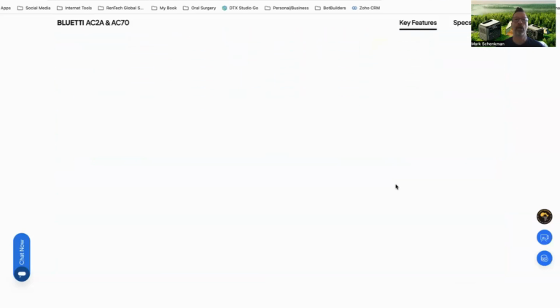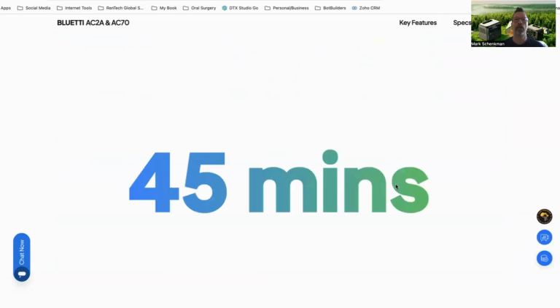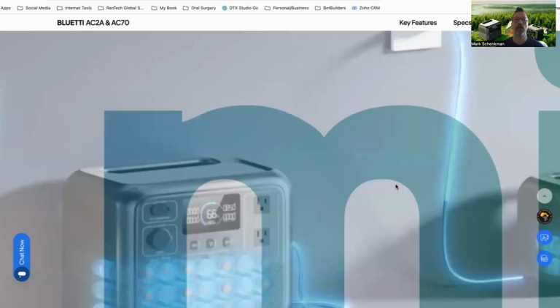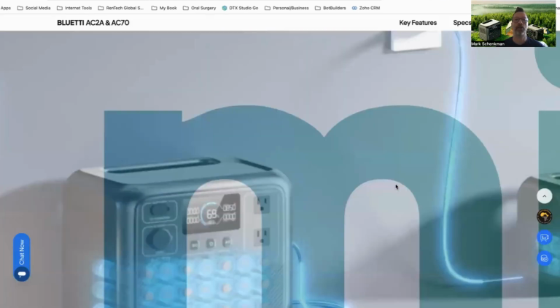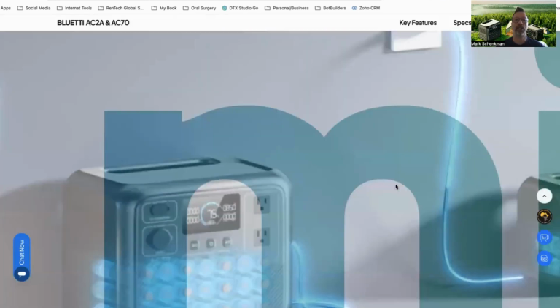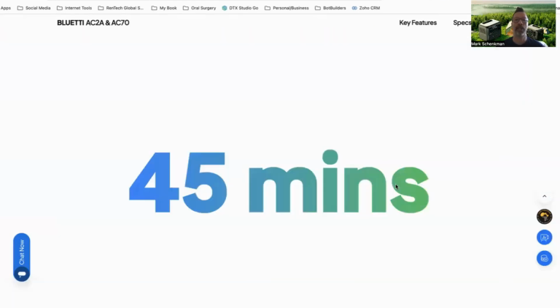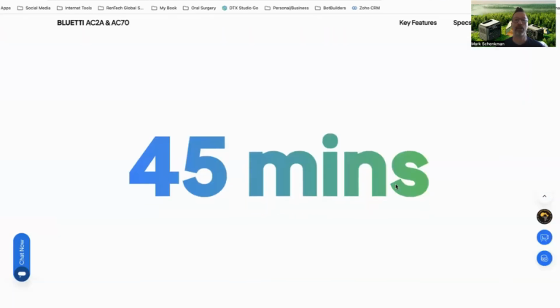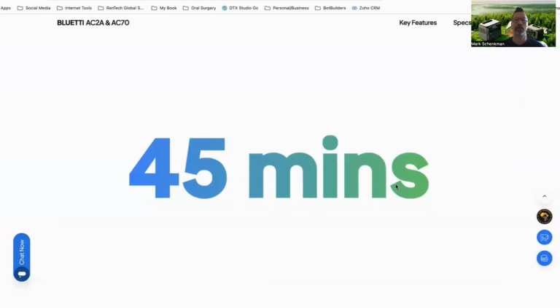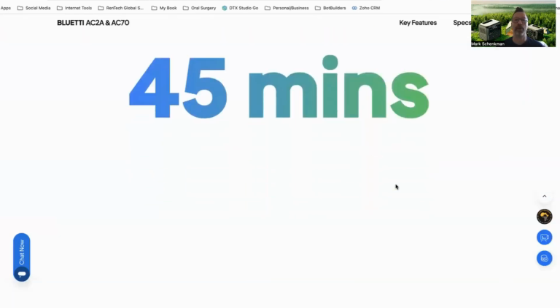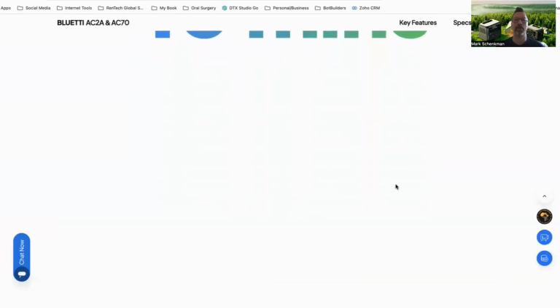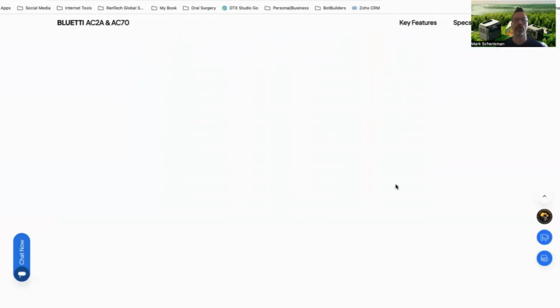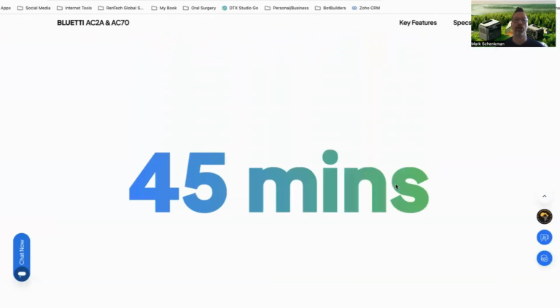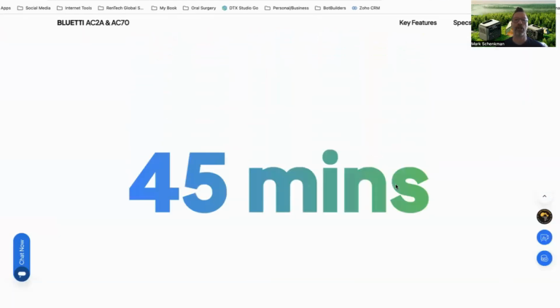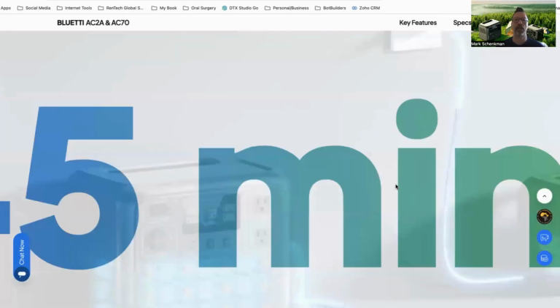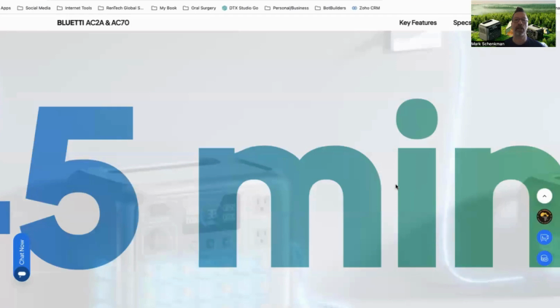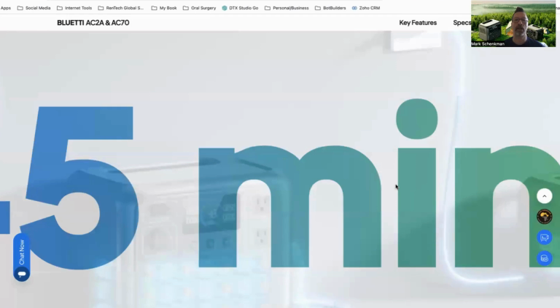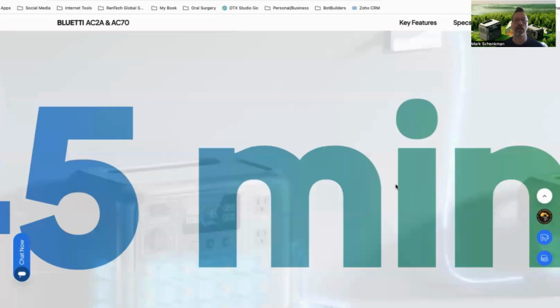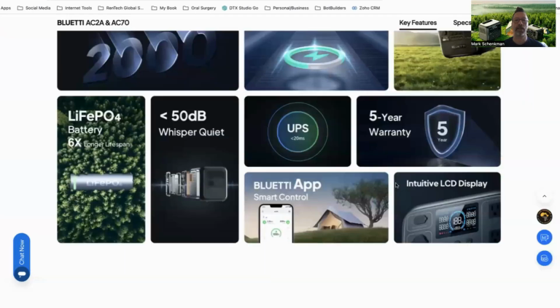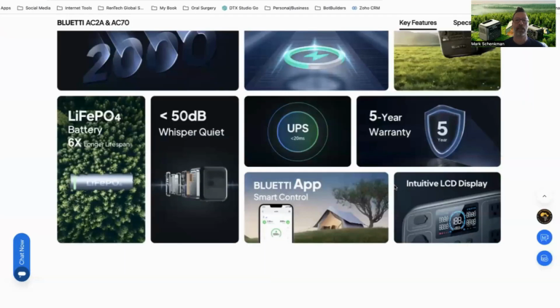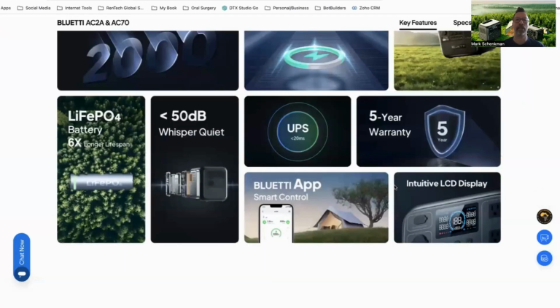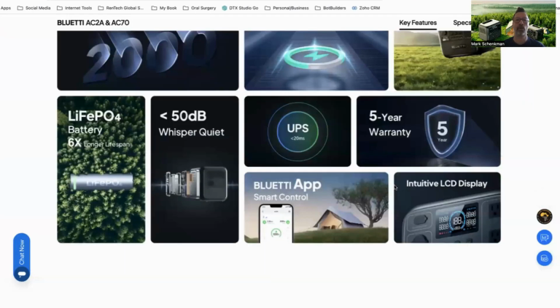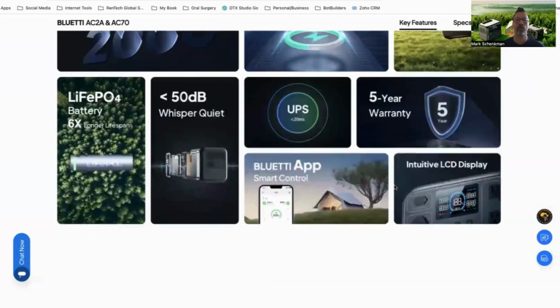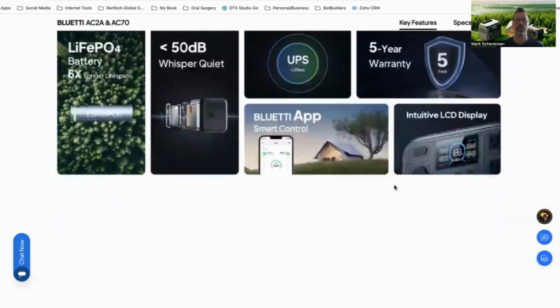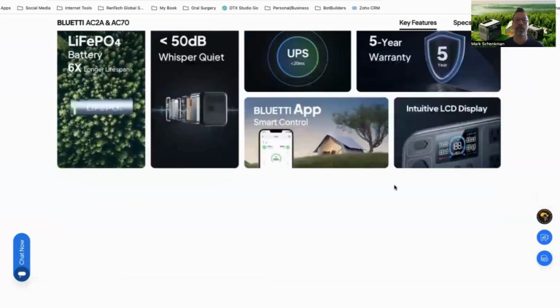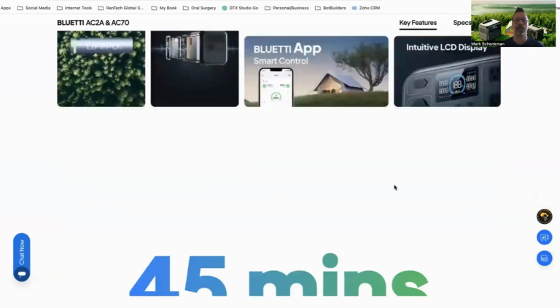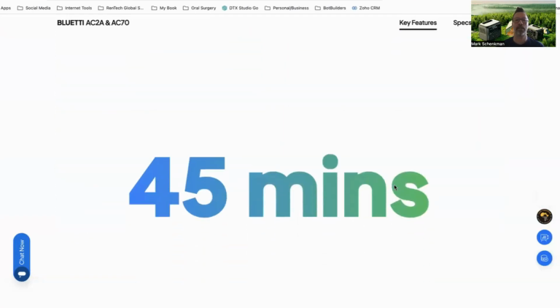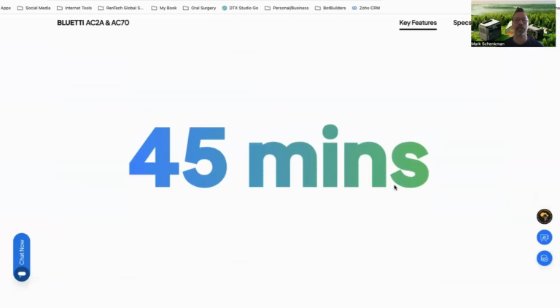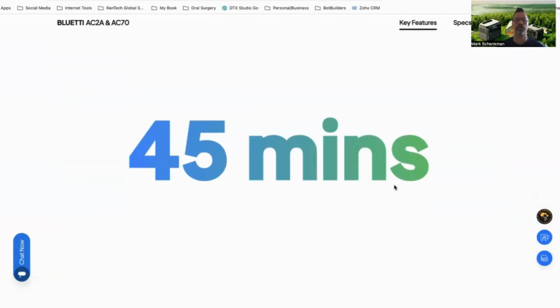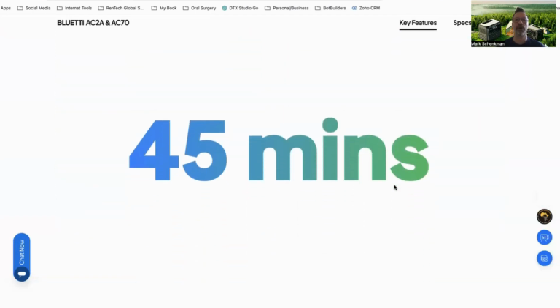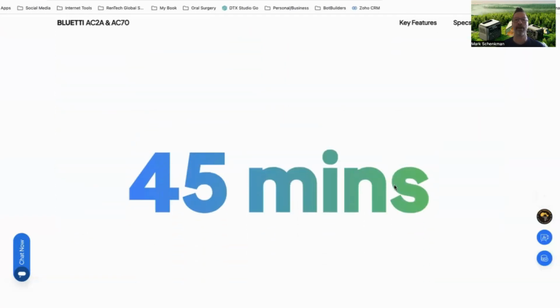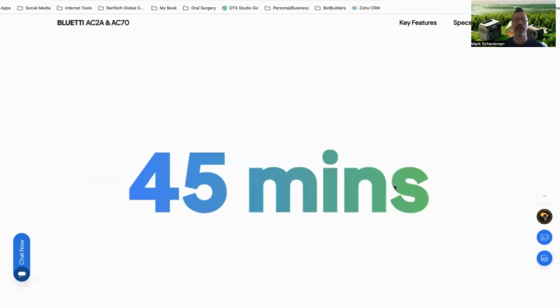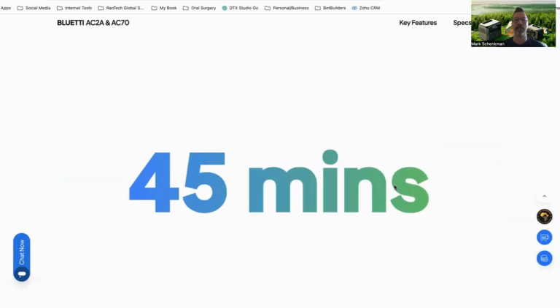As you can see here, these charge in as little as 45 minutes.